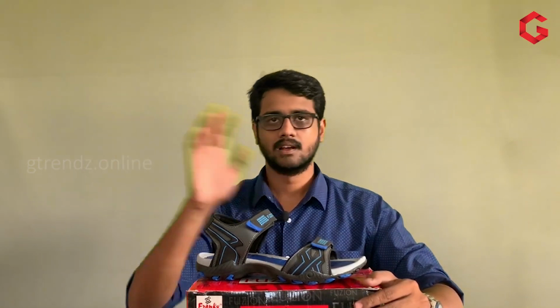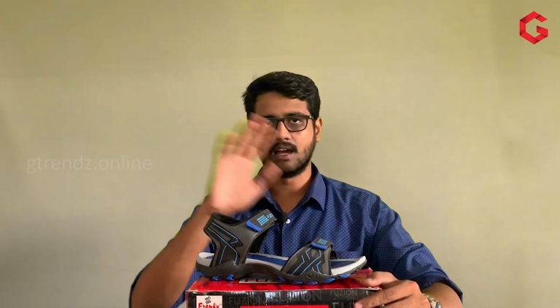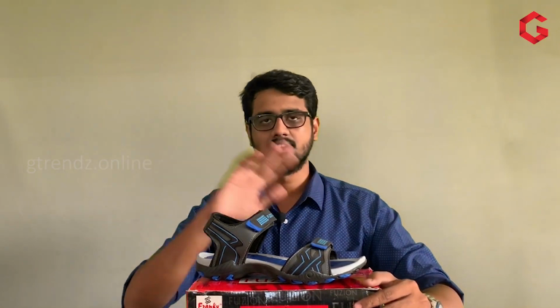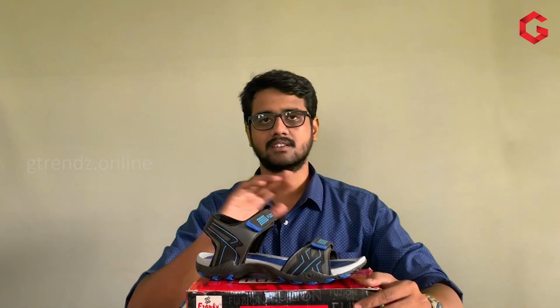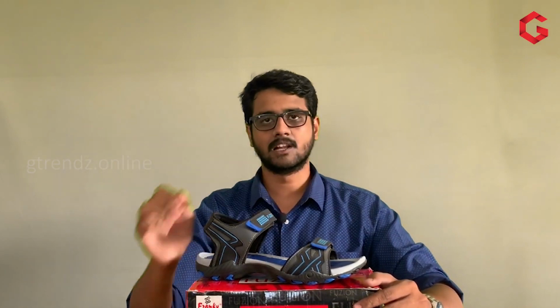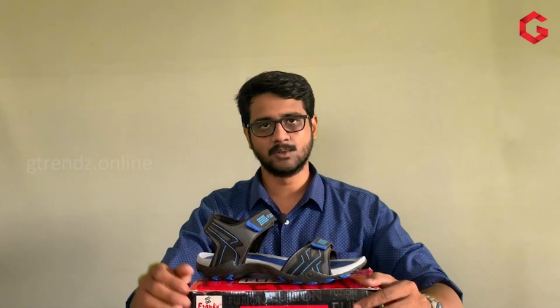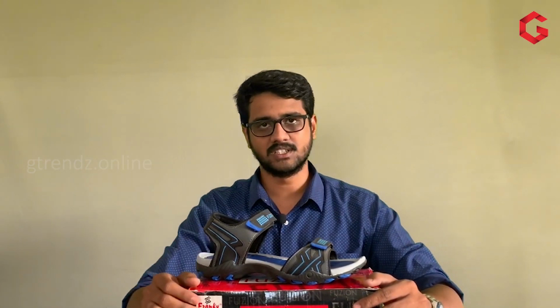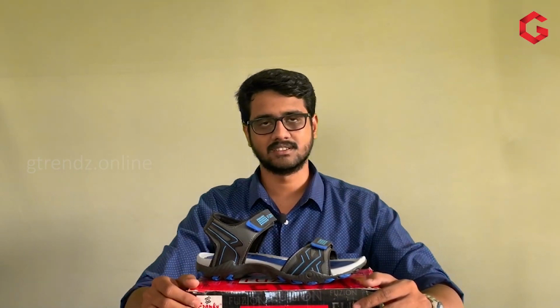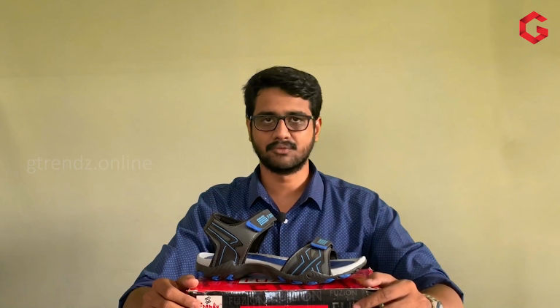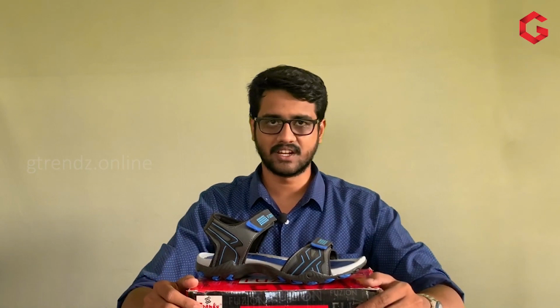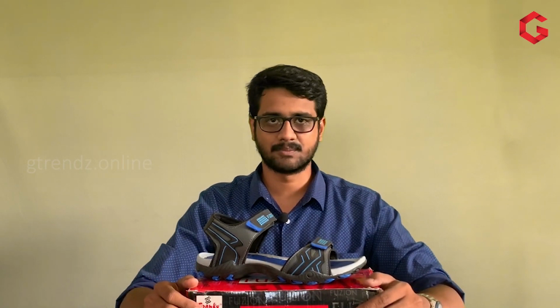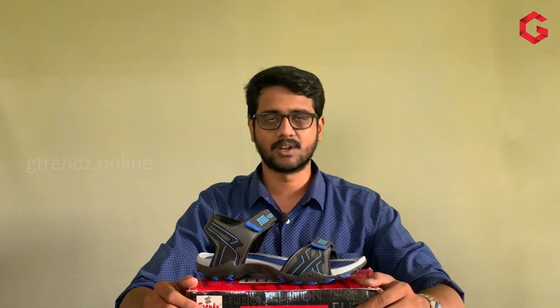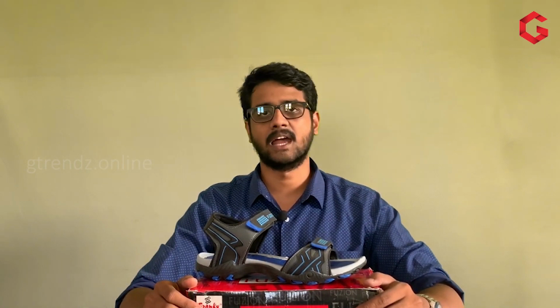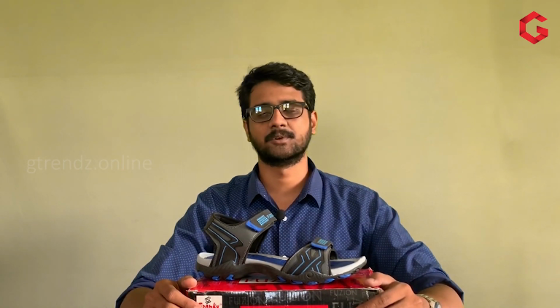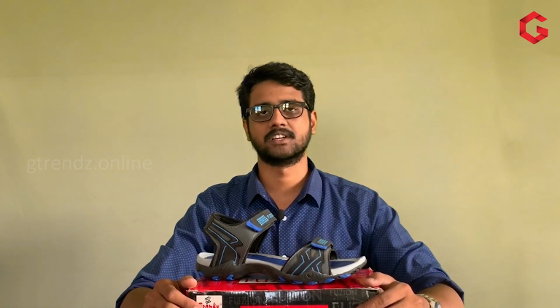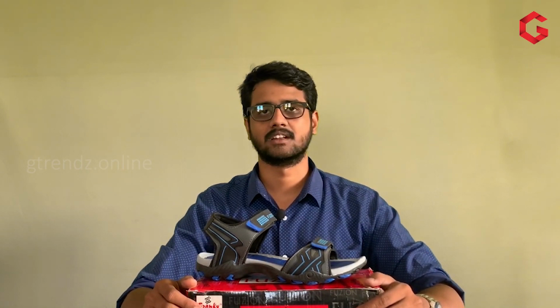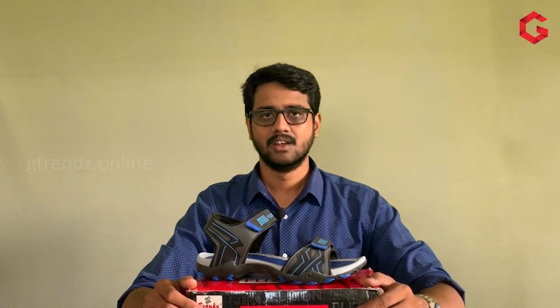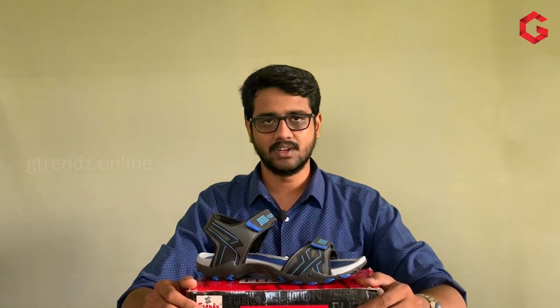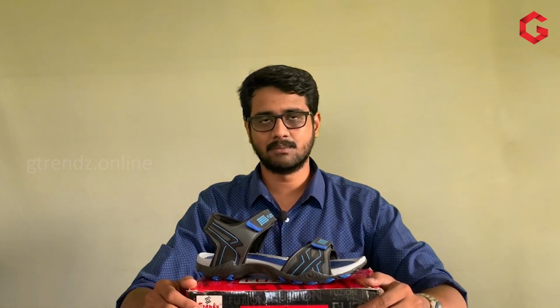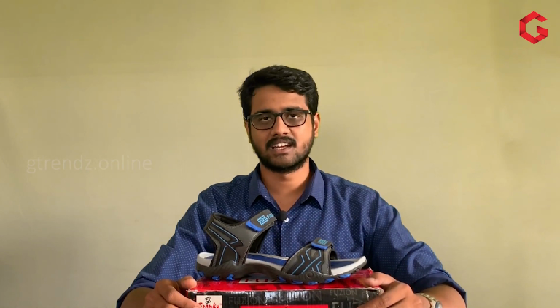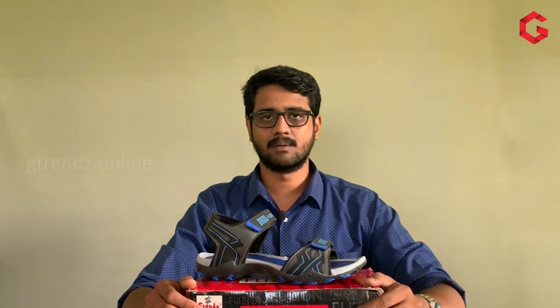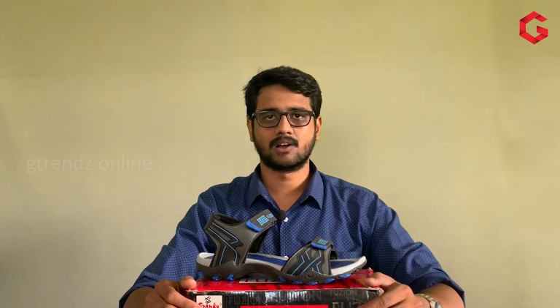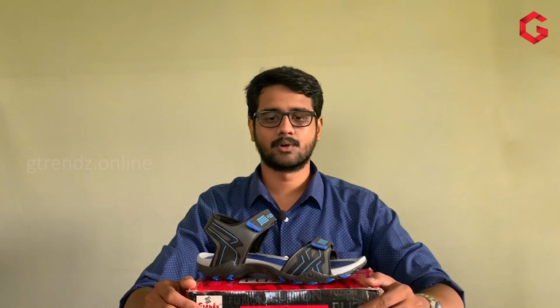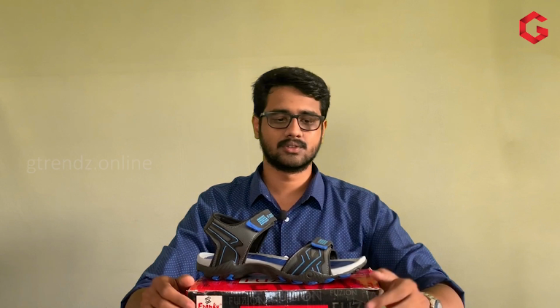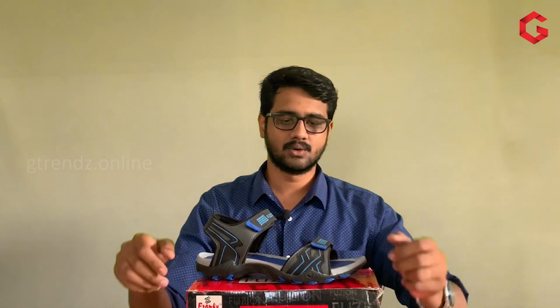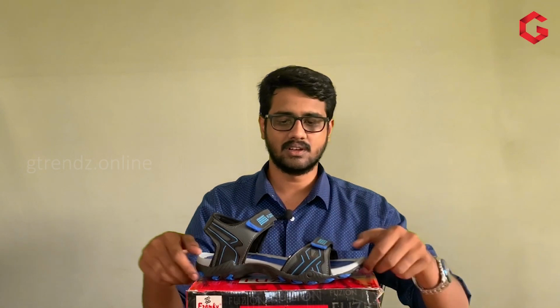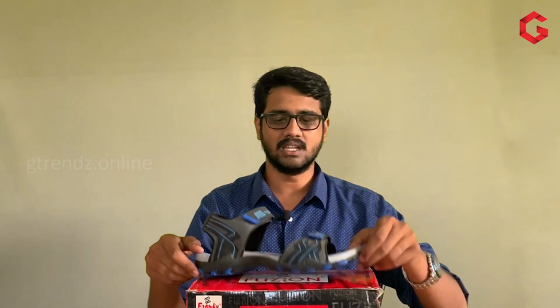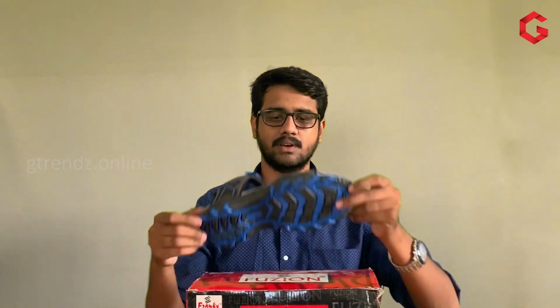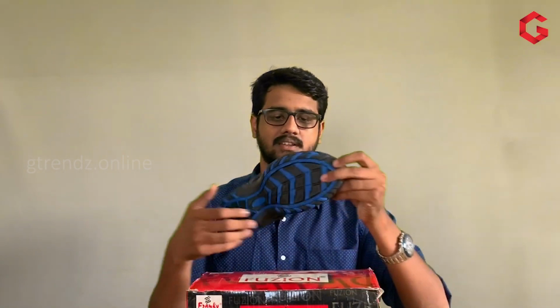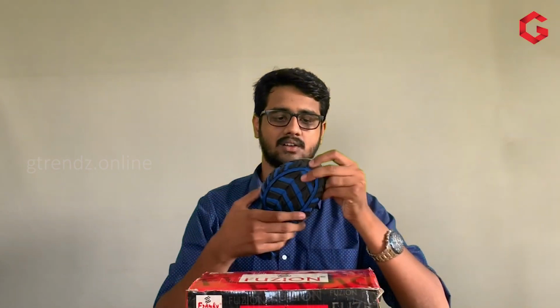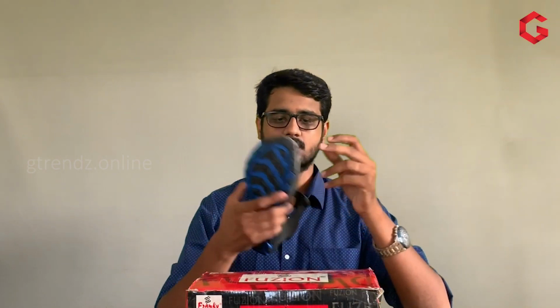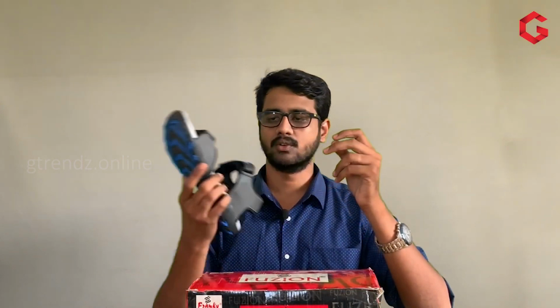Hi friends, welcome to G-trends, the fooder explorer. I am Gunnar Shekar. Today we are going to see a TPR Sandlotter review.